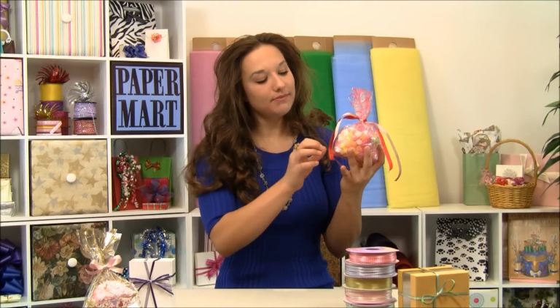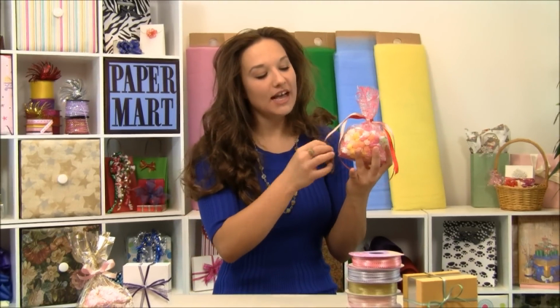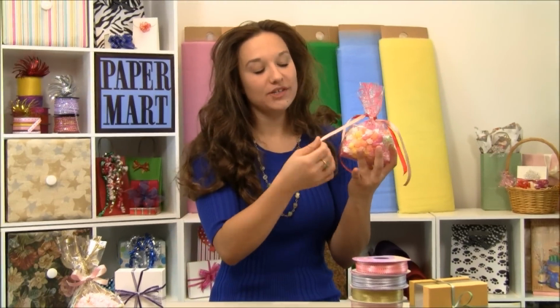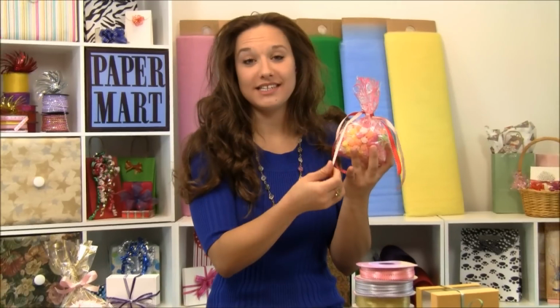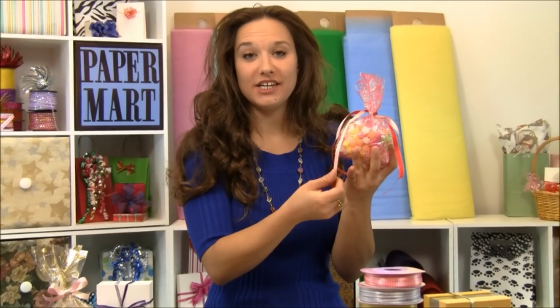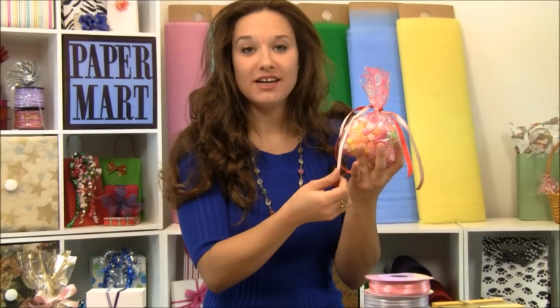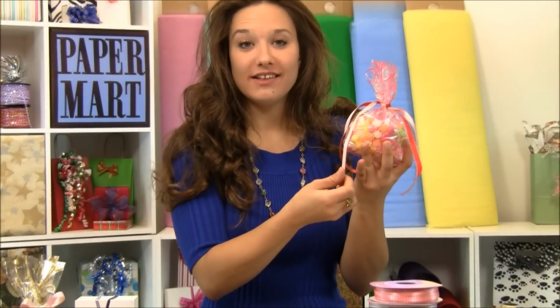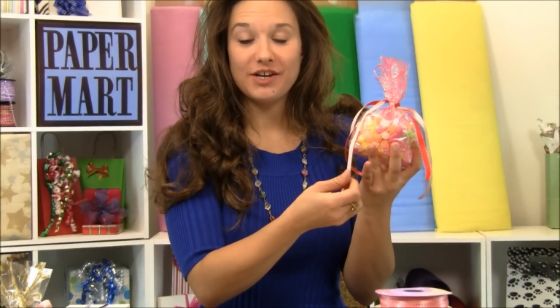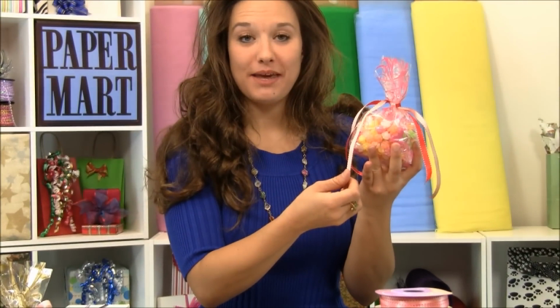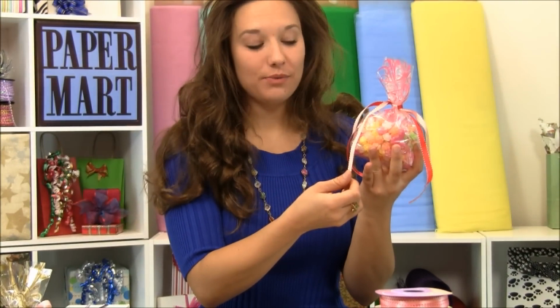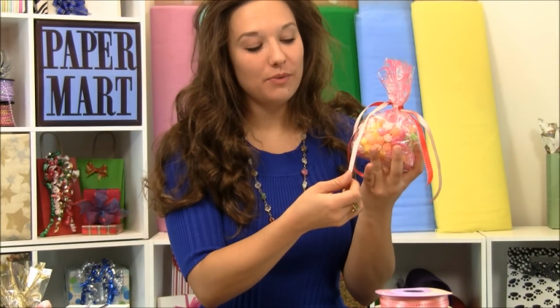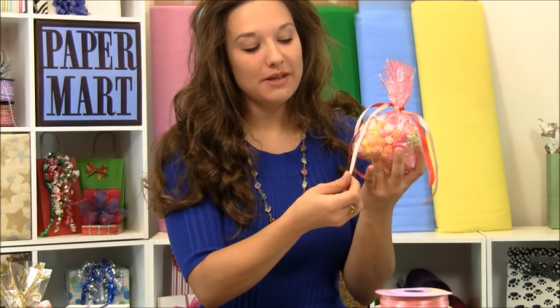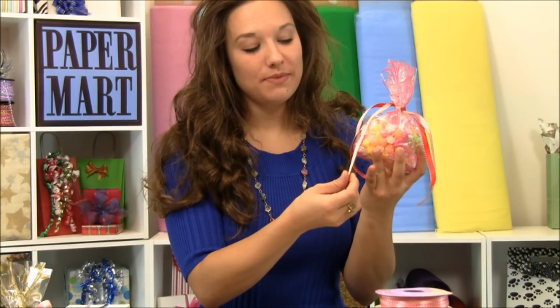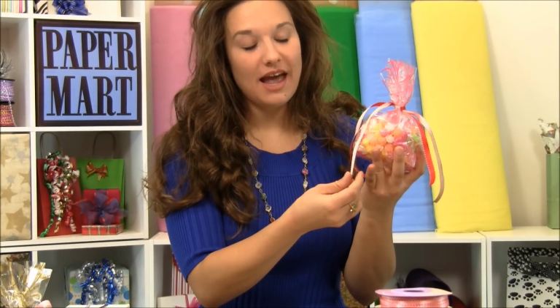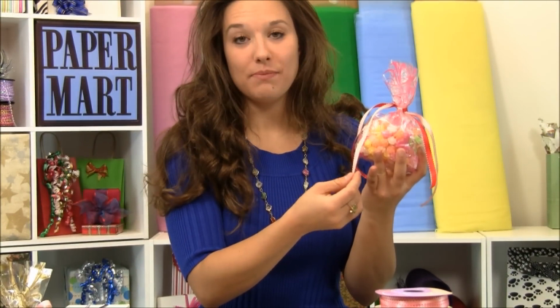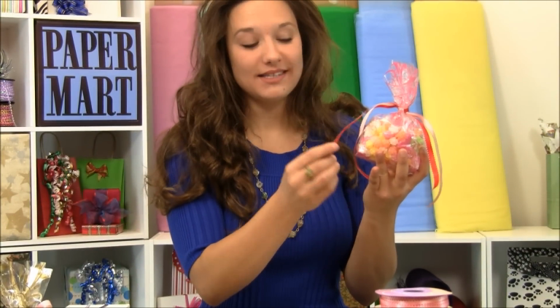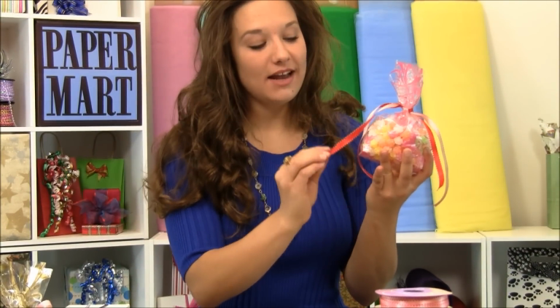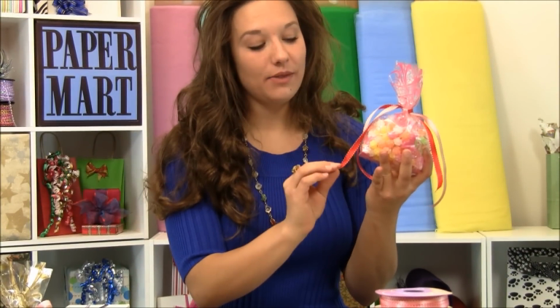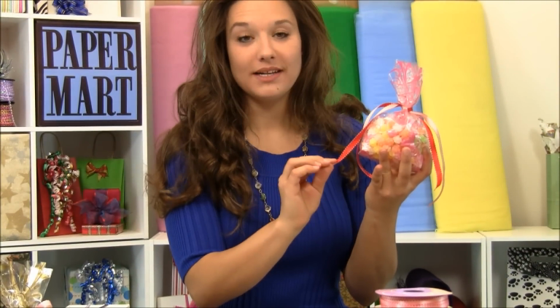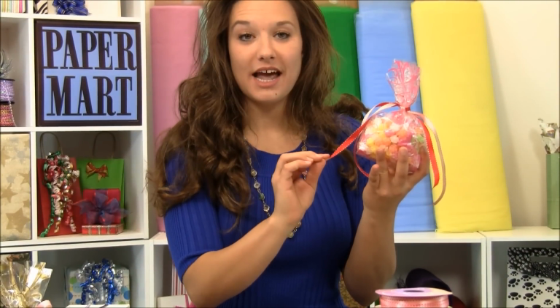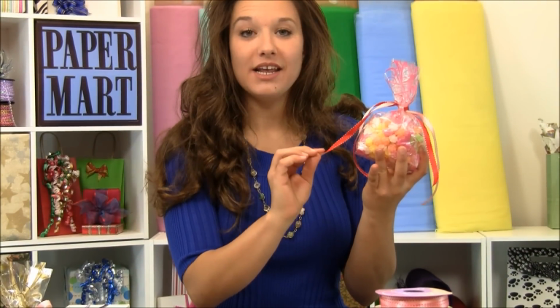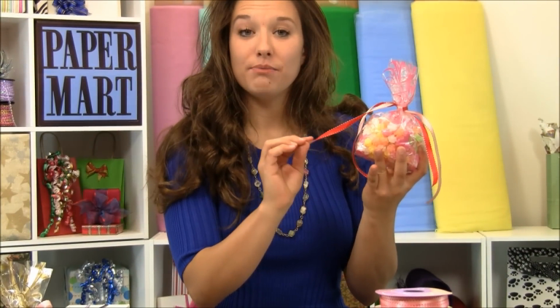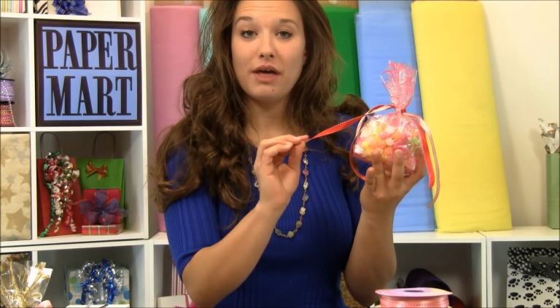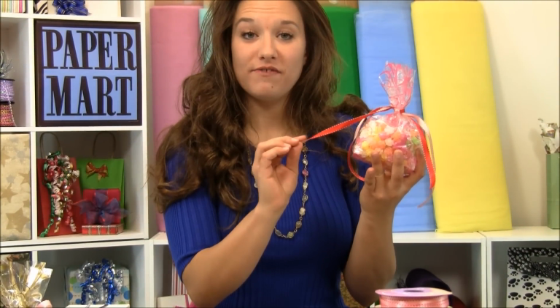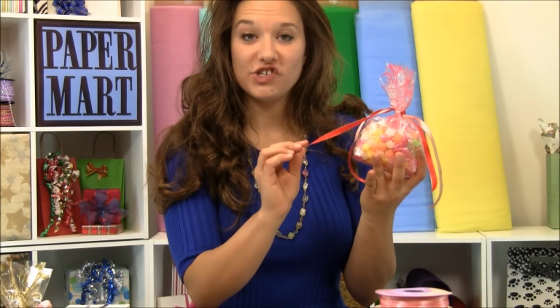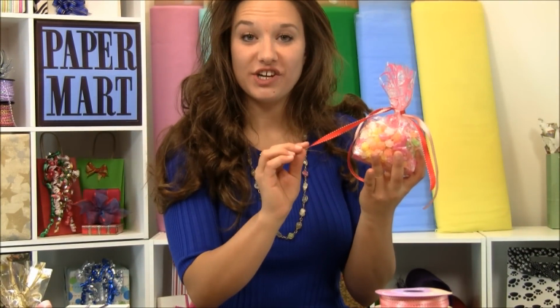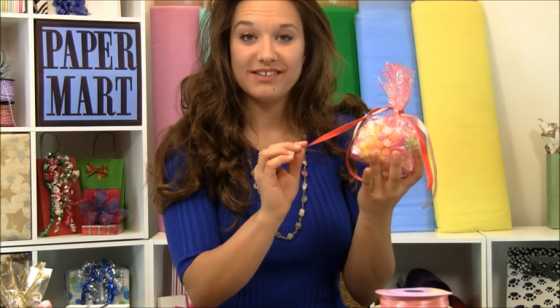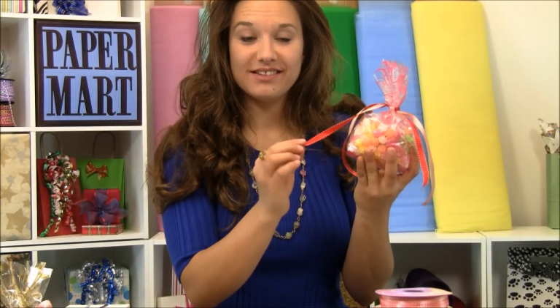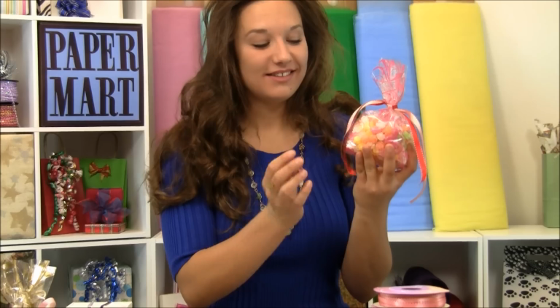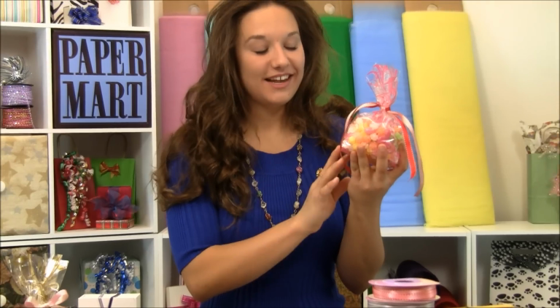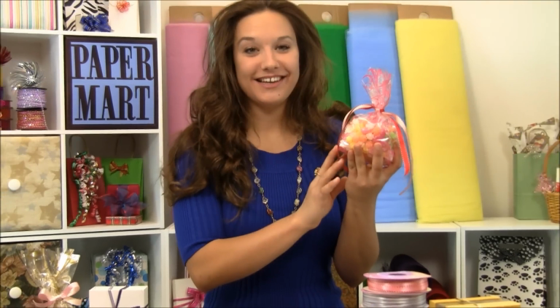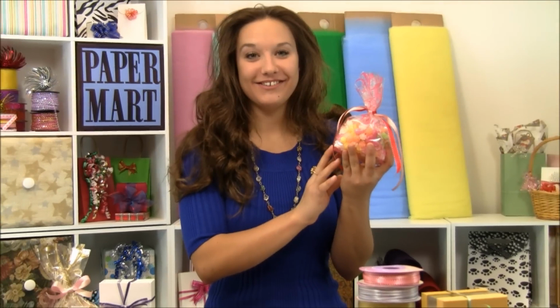As you can see here, this is our pink and red ribbon and the pink side and the red side both have a finished look. Isn't it cute?